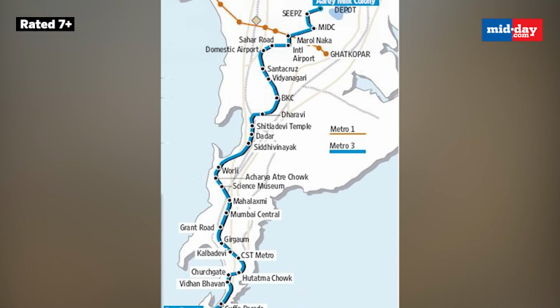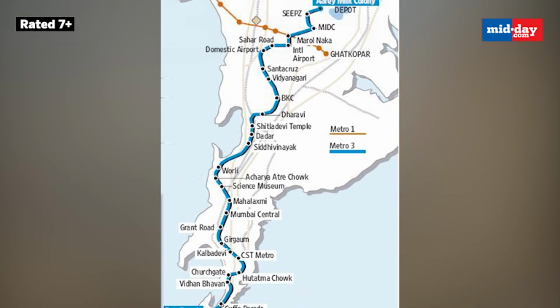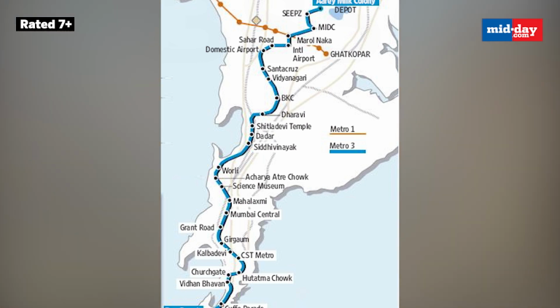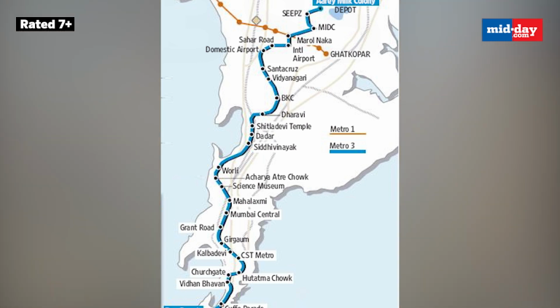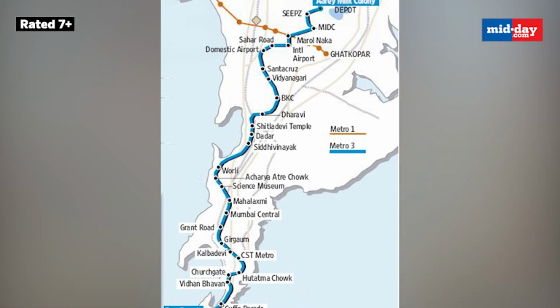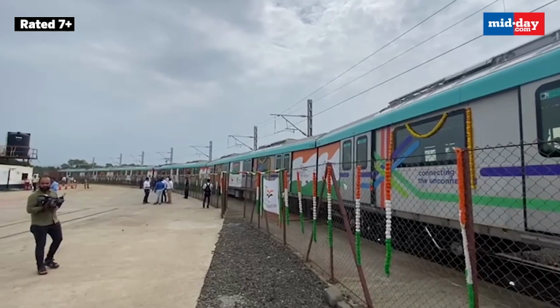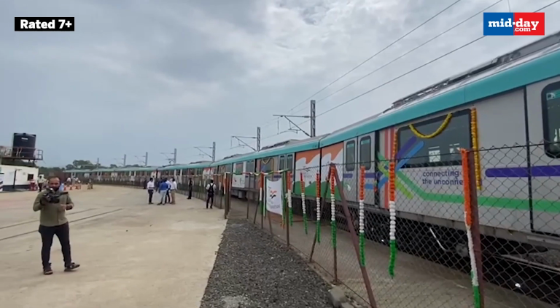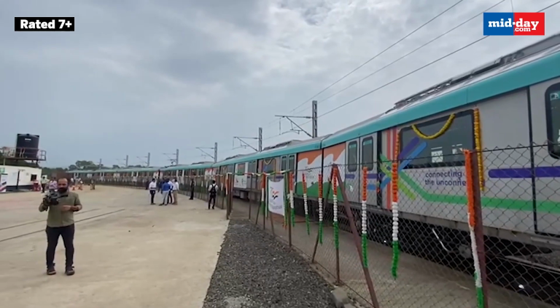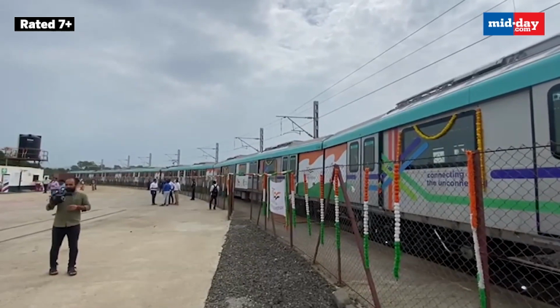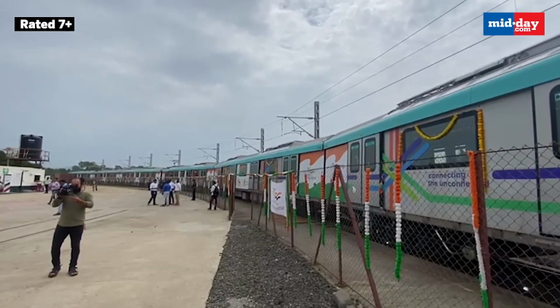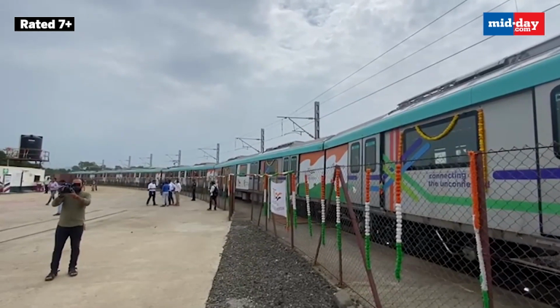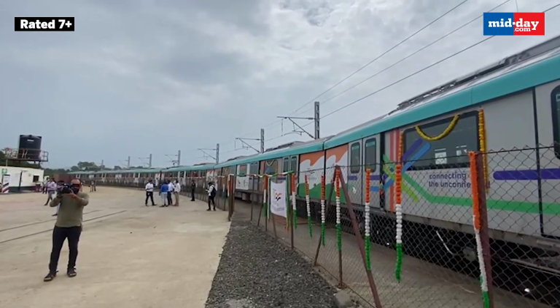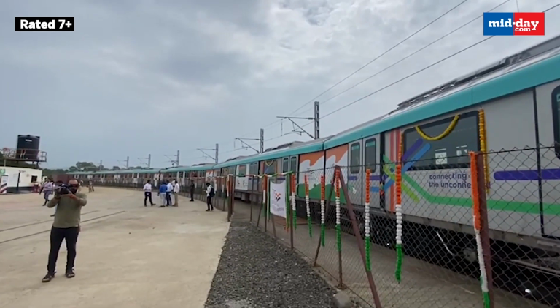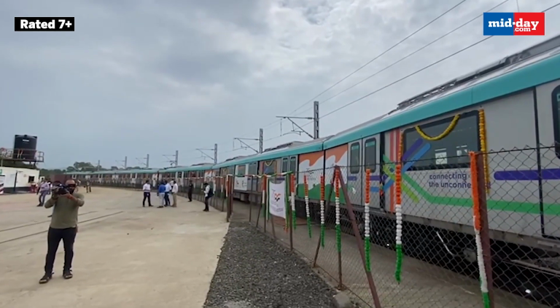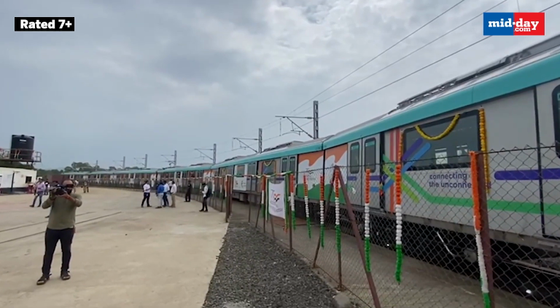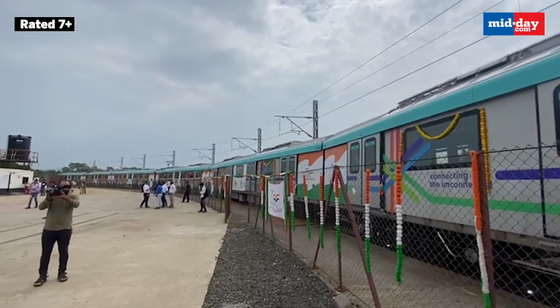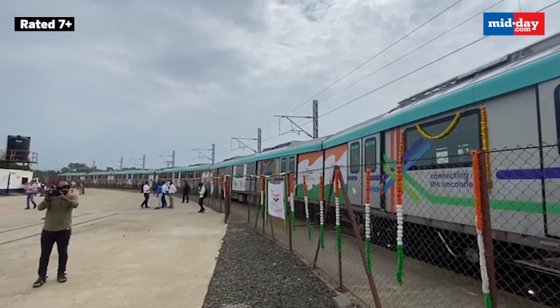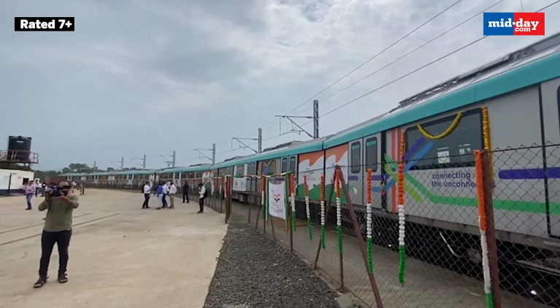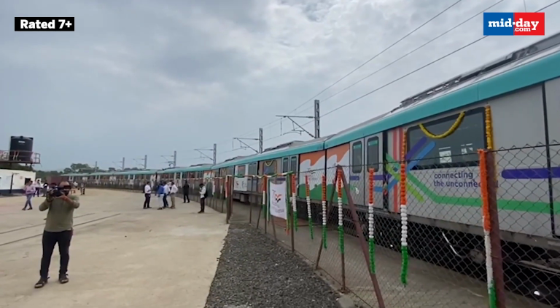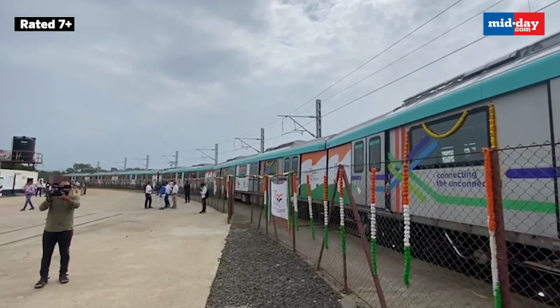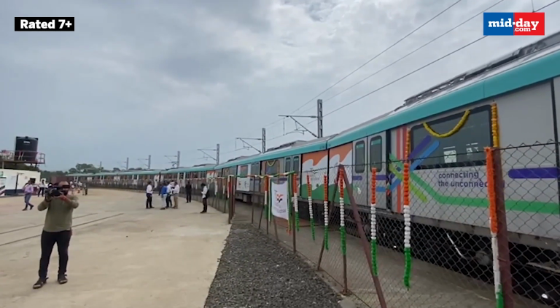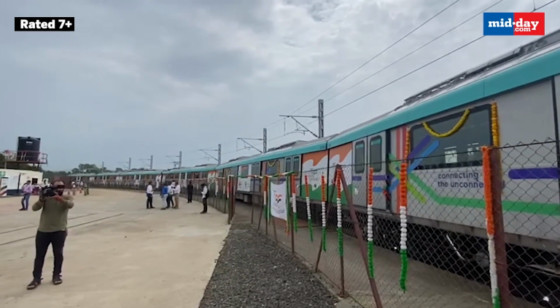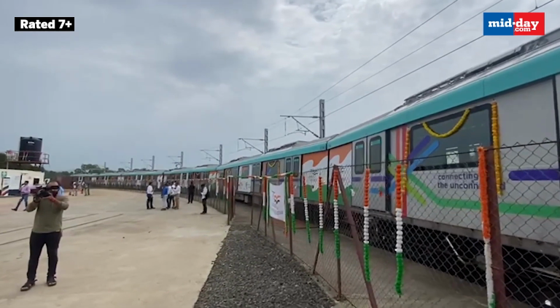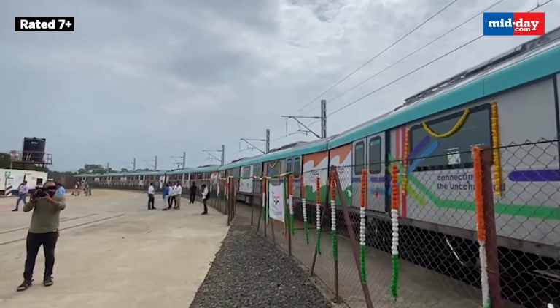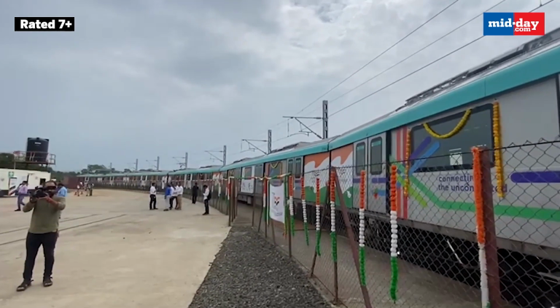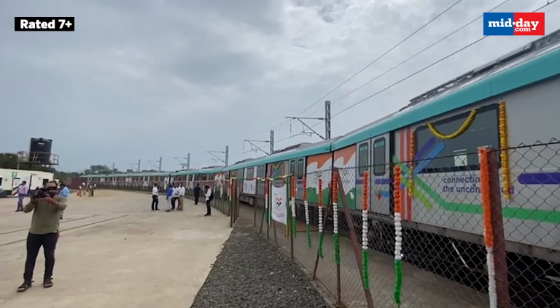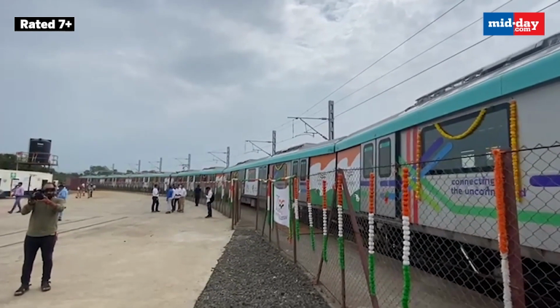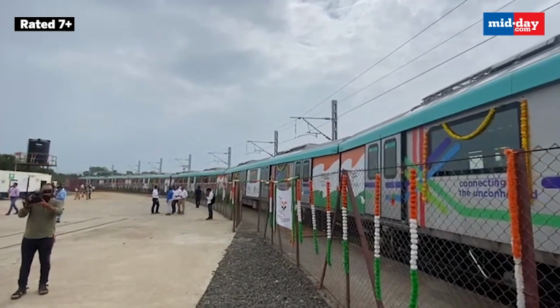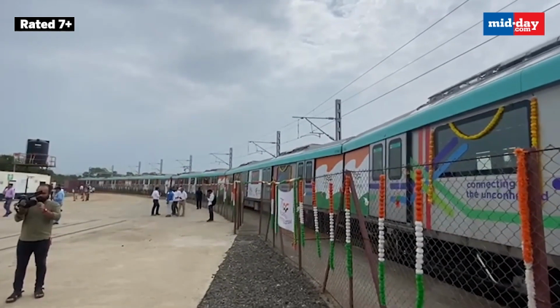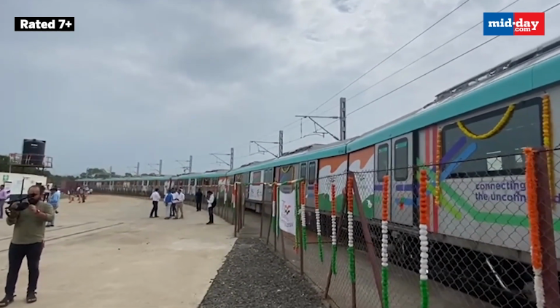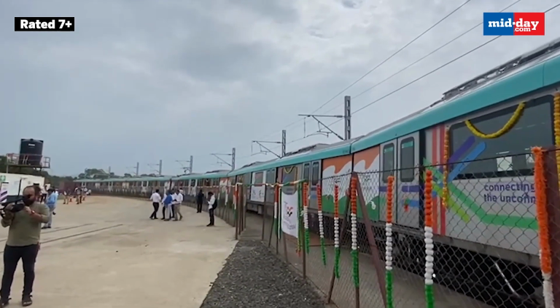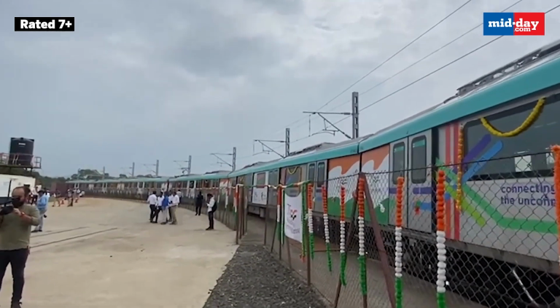It is expected that by 2031, around 17 lakh passengers will travel by Mumbai Metro Line 3 every day.